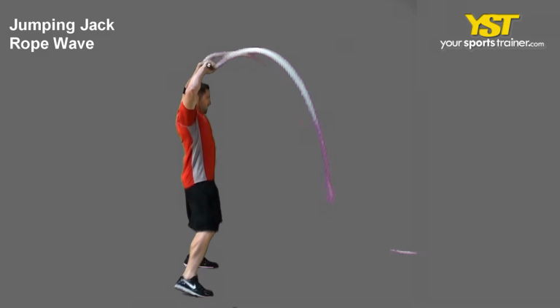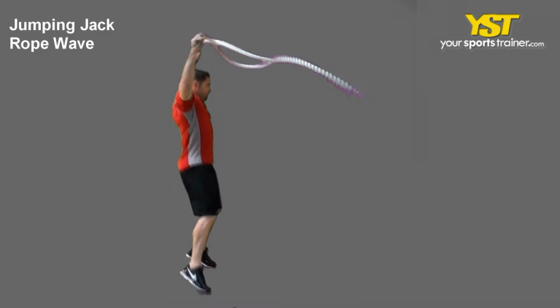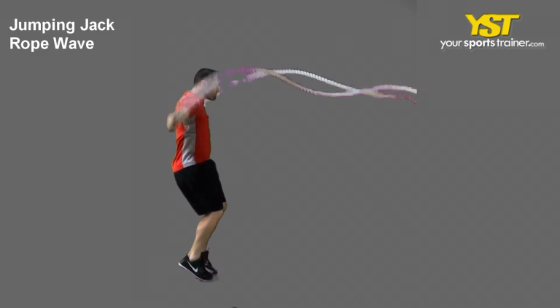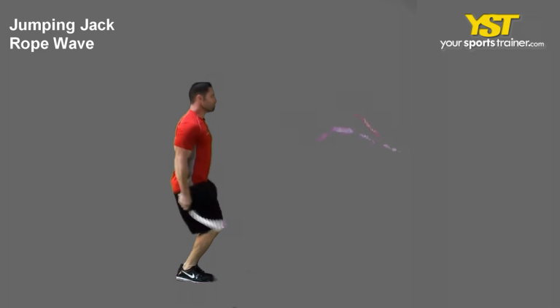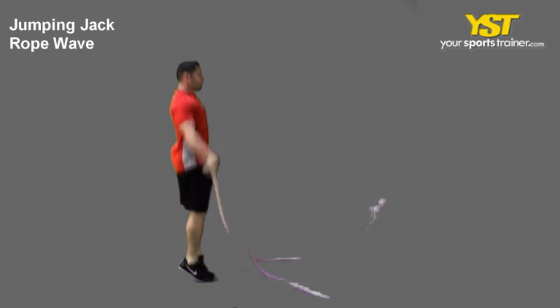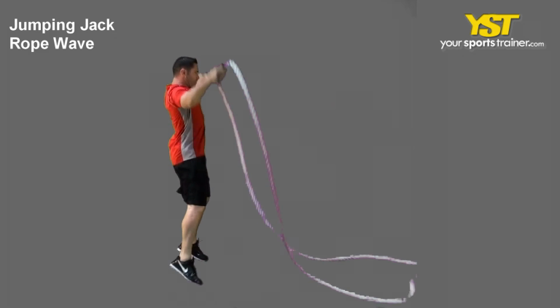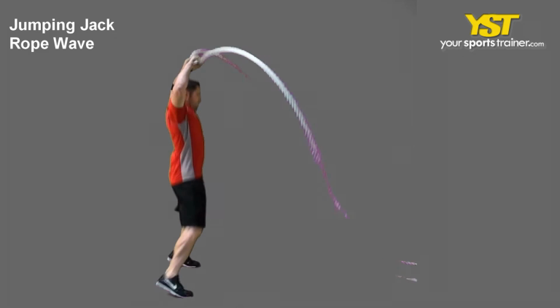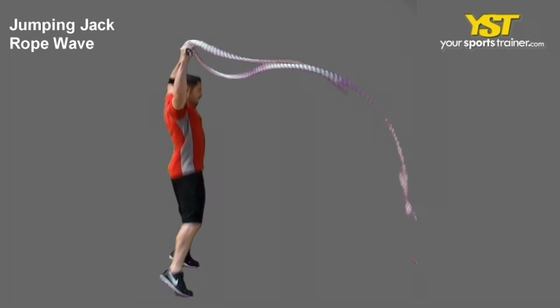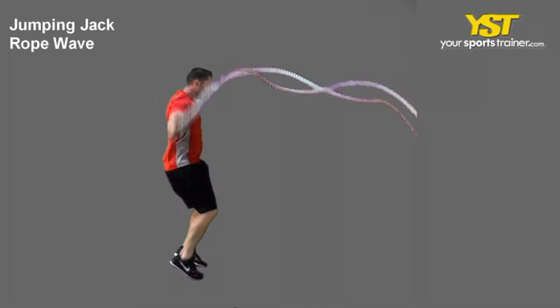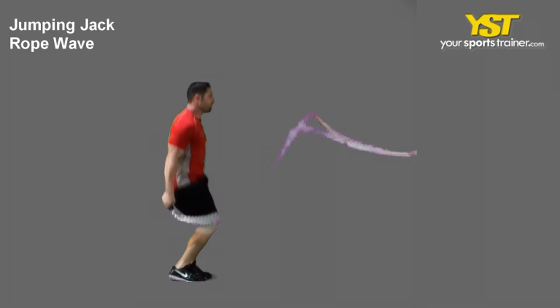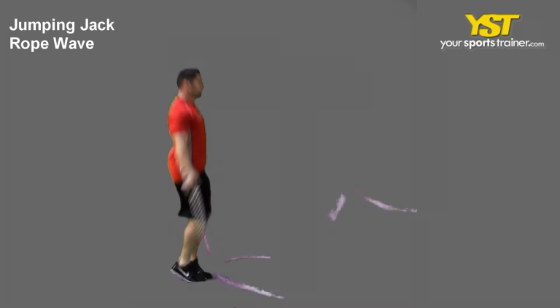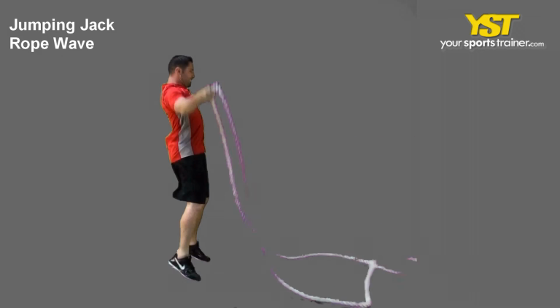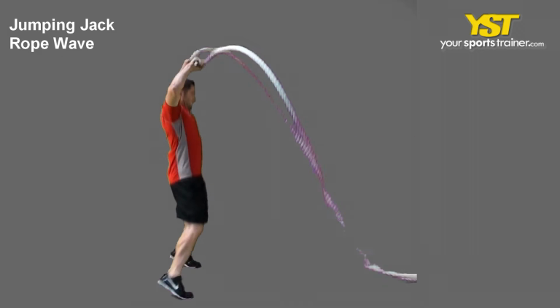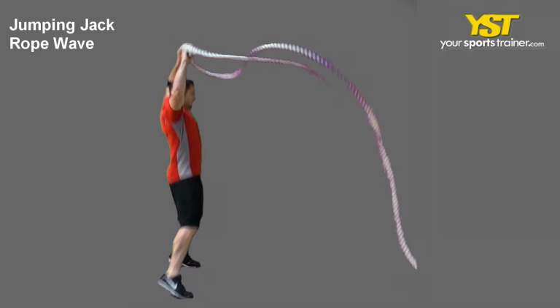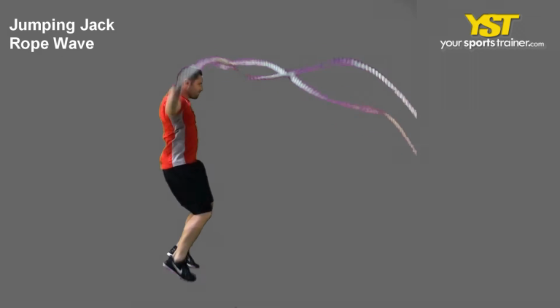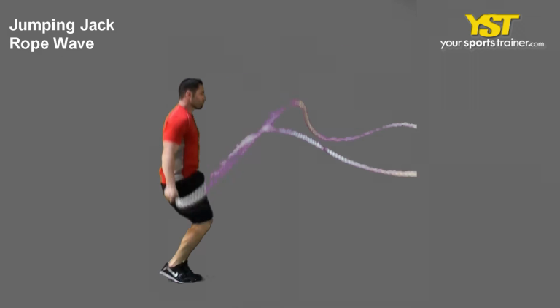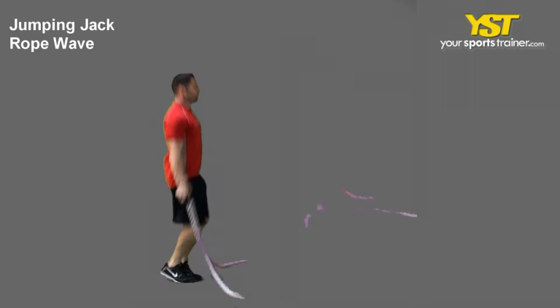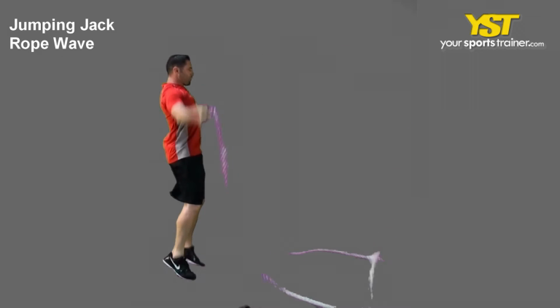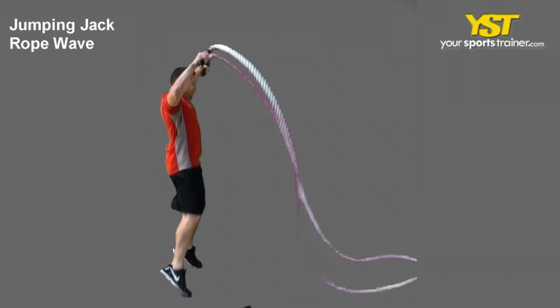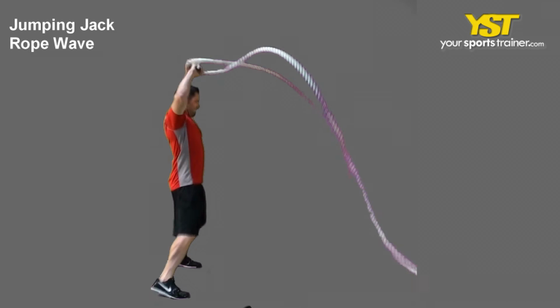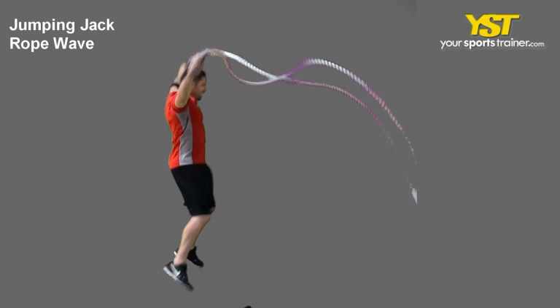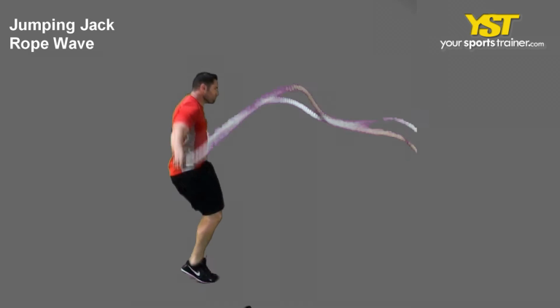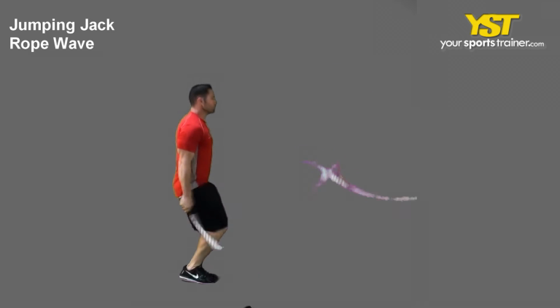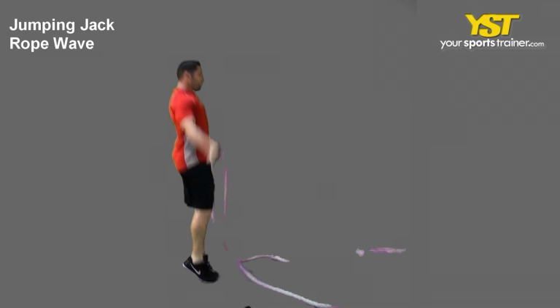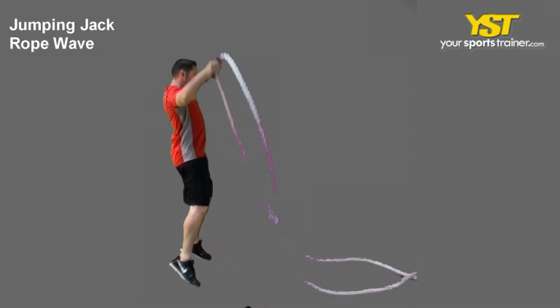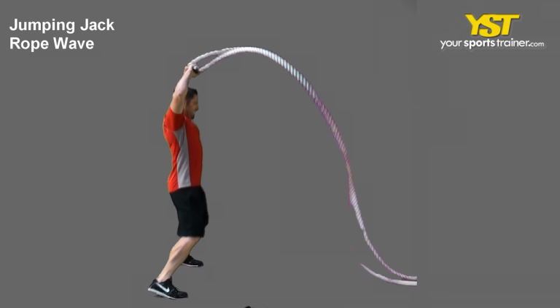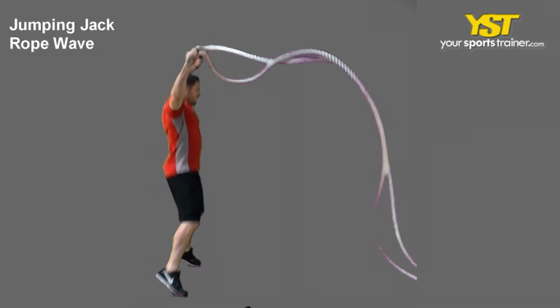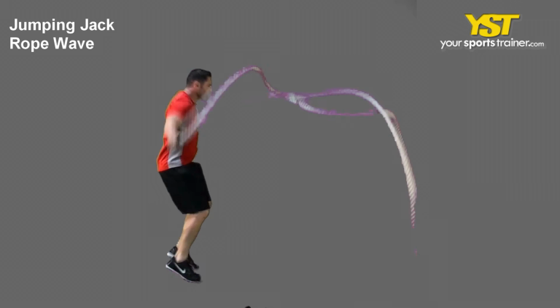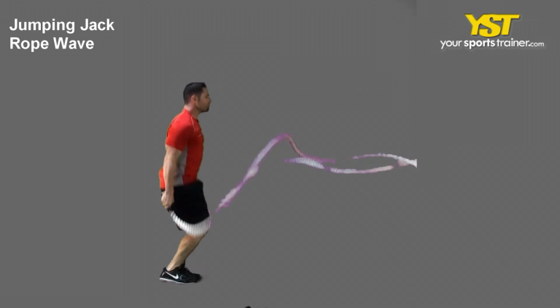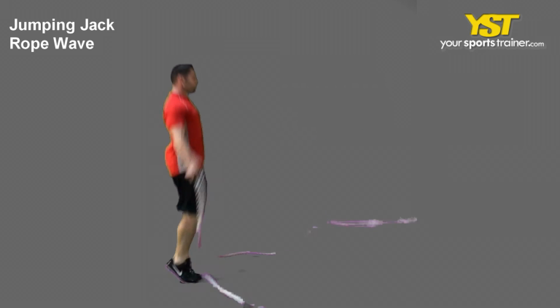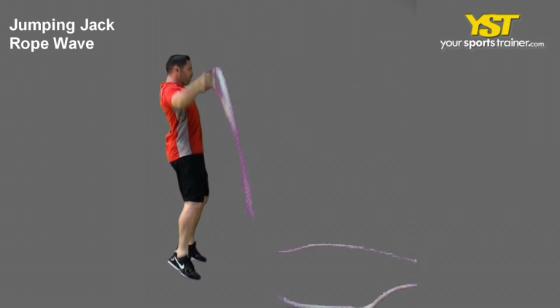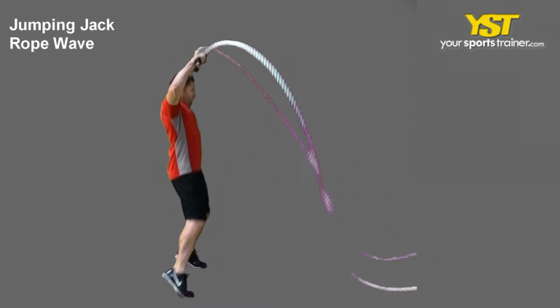Perform a jumping jack with a rope in each hand. Make sure the rope is above your head on the upward part of the jumping jack.